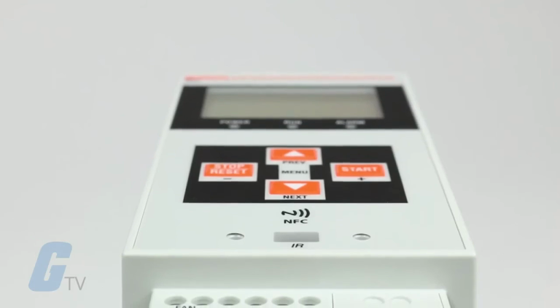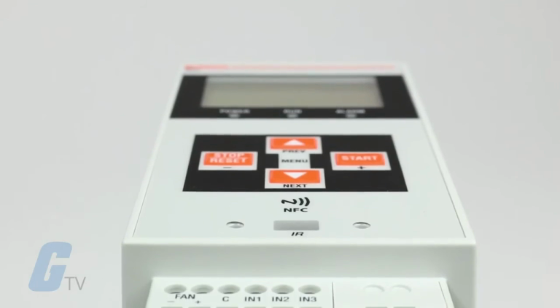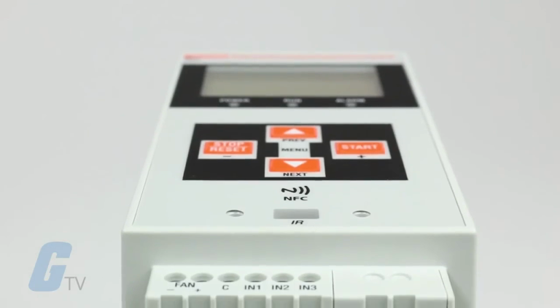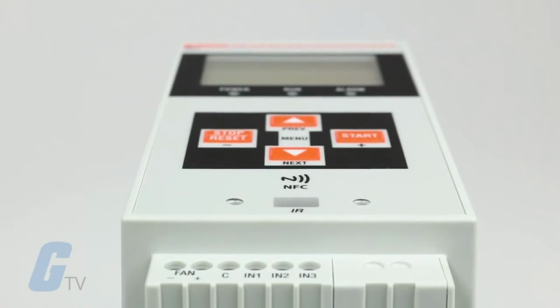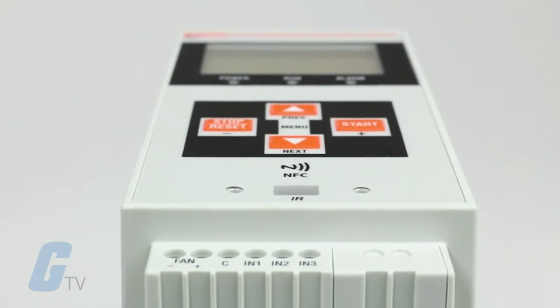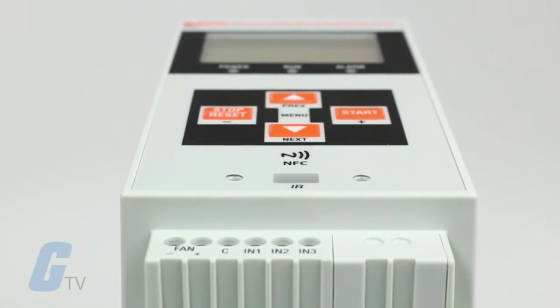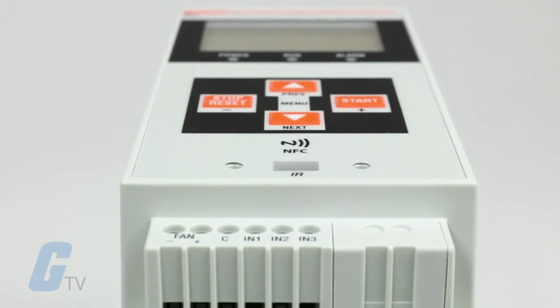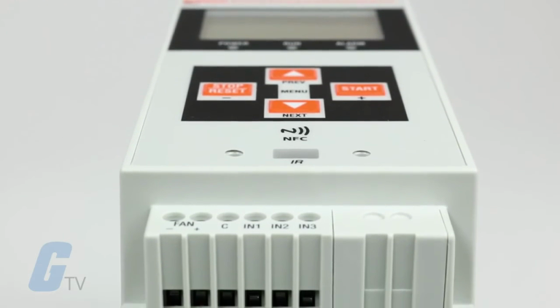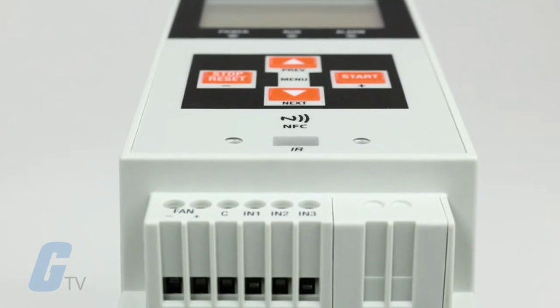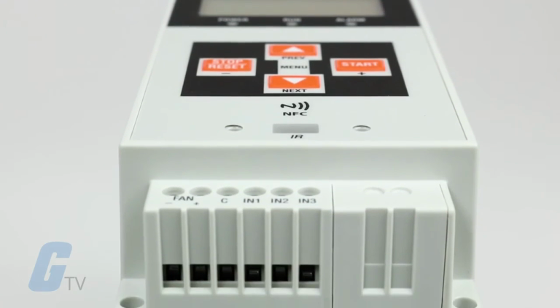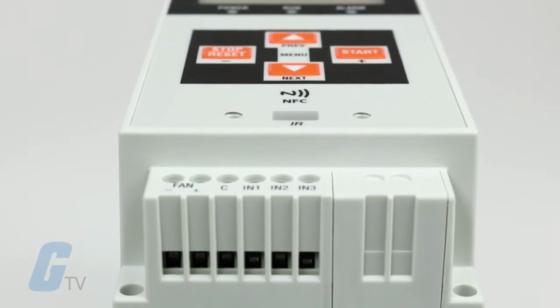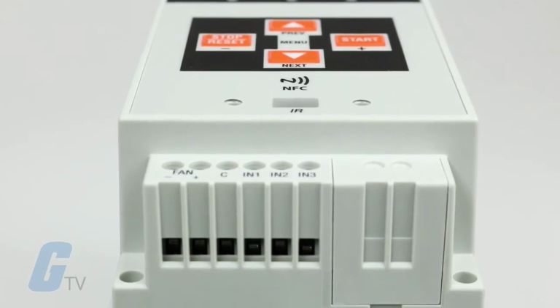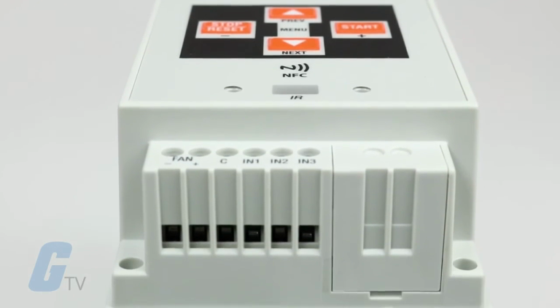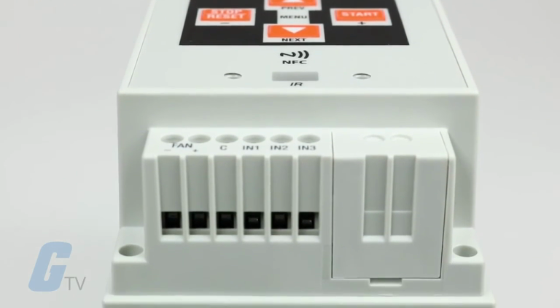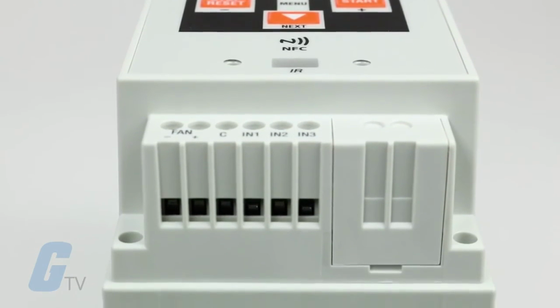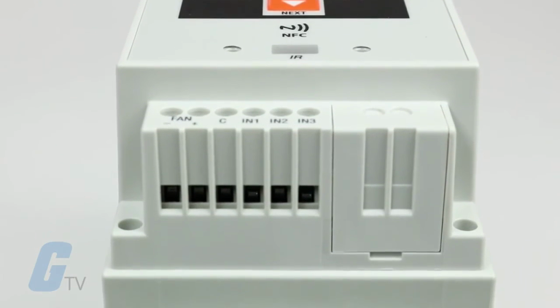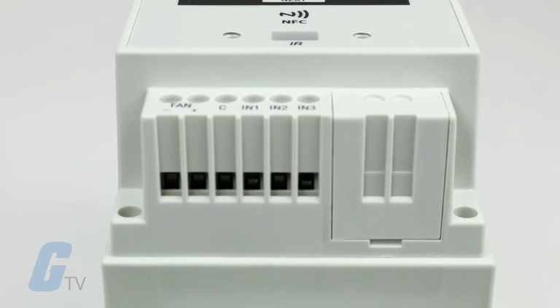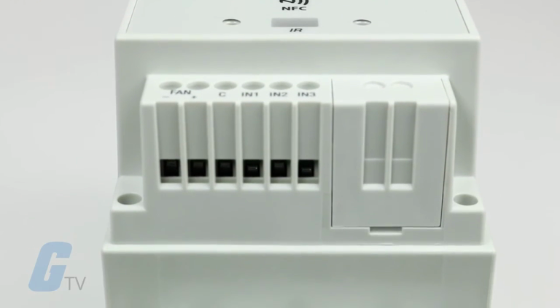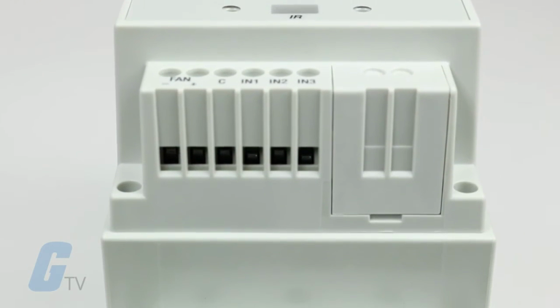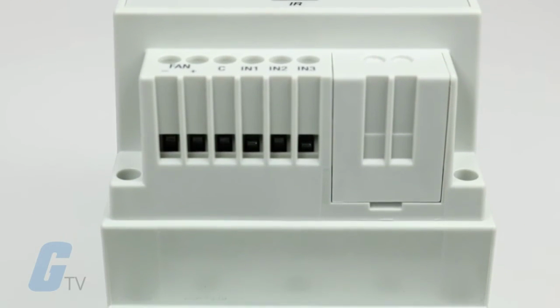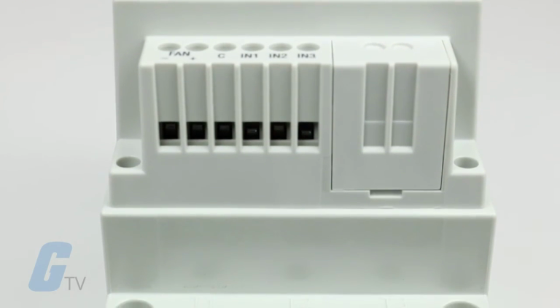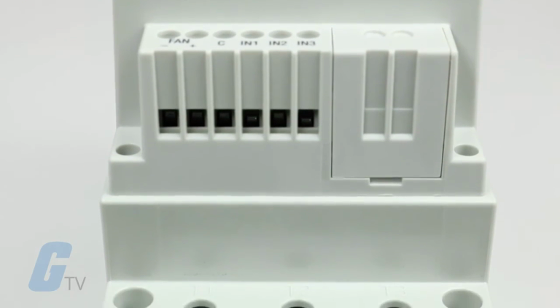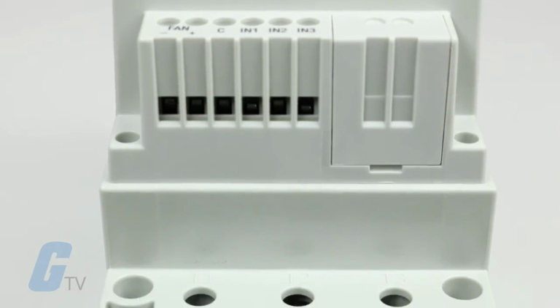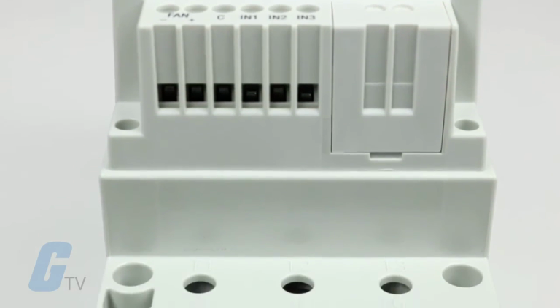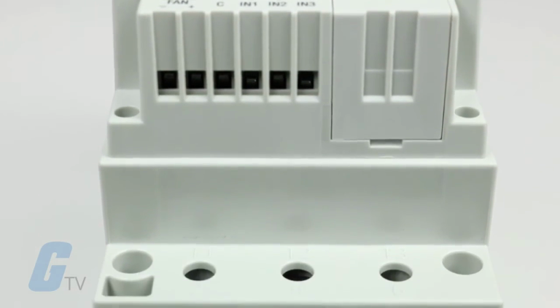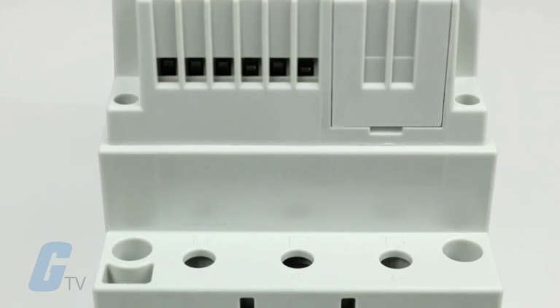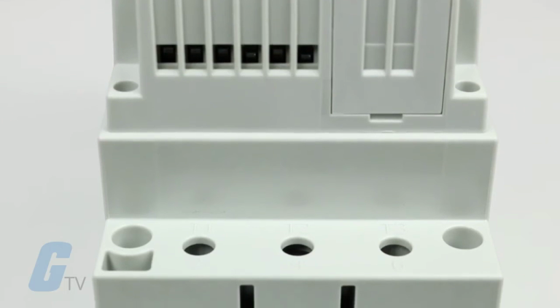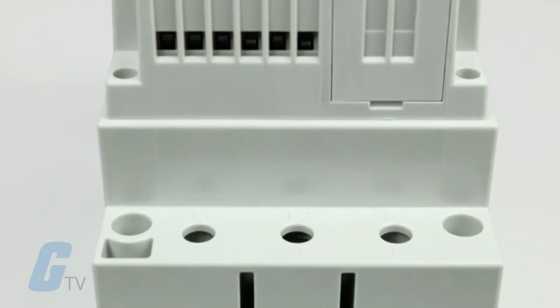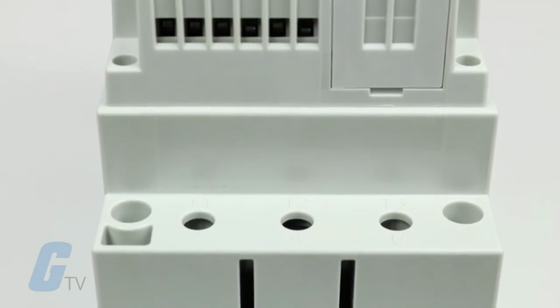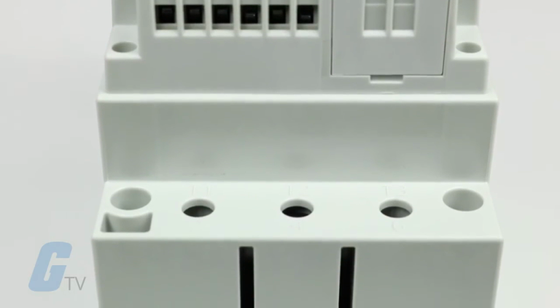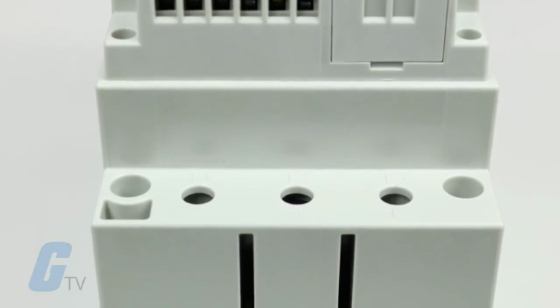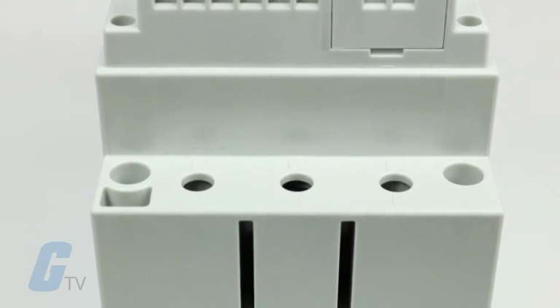Post start-up, the Soft Starter's internal bypass contacts will close in order to minimize energy consumption.